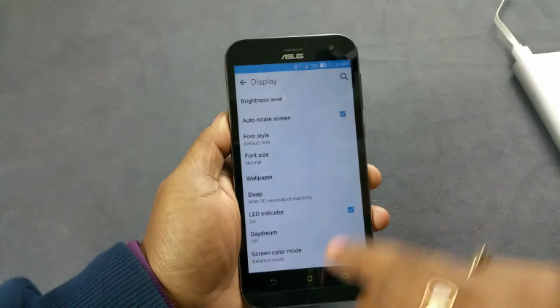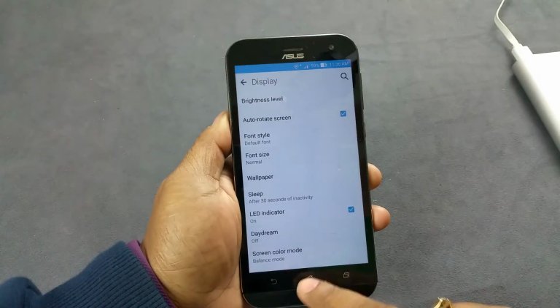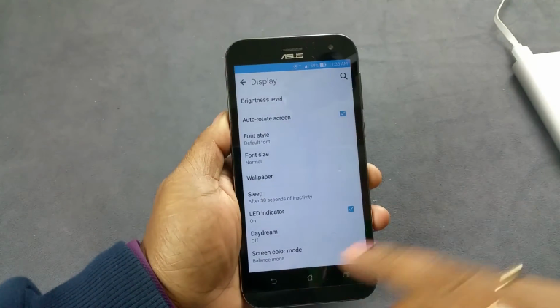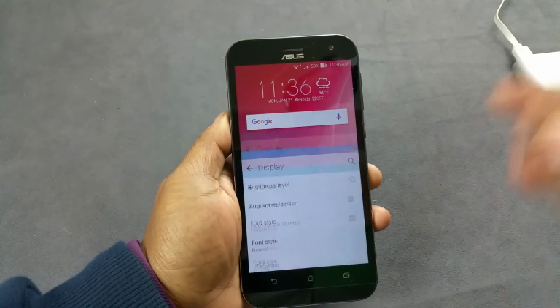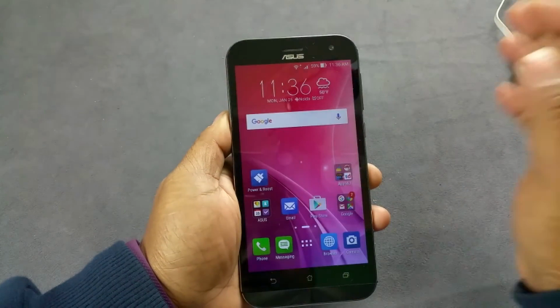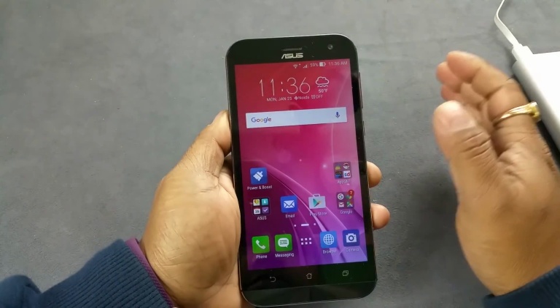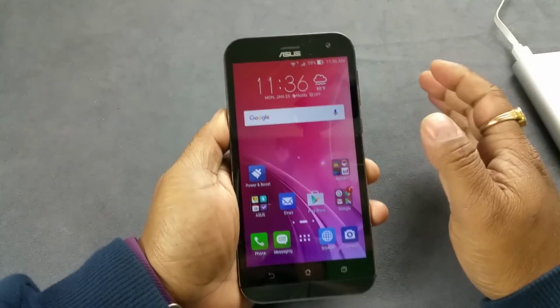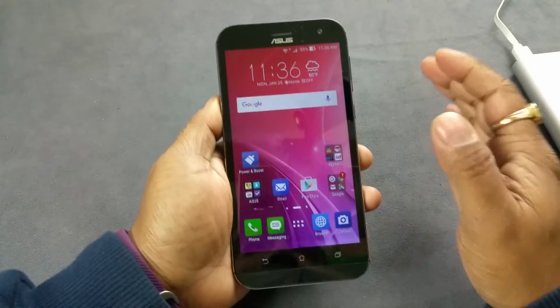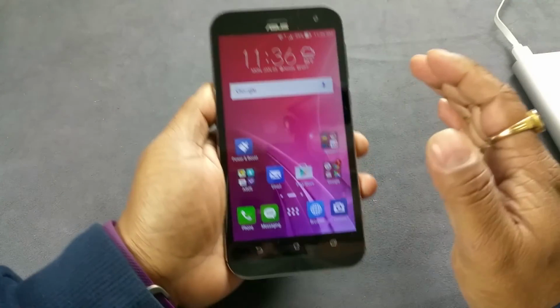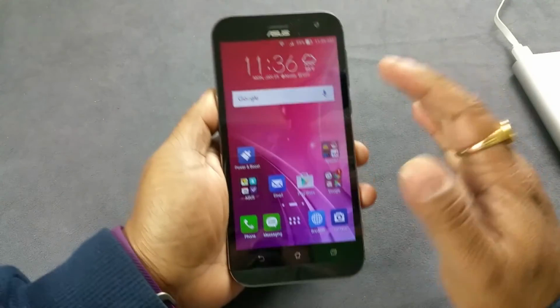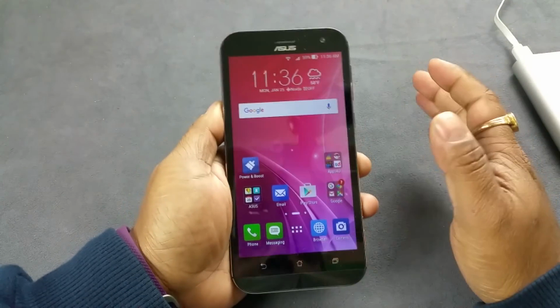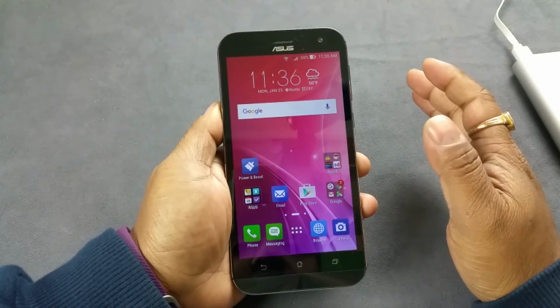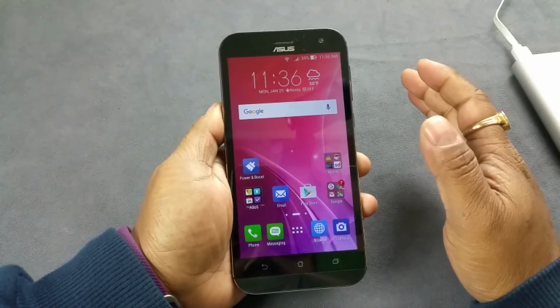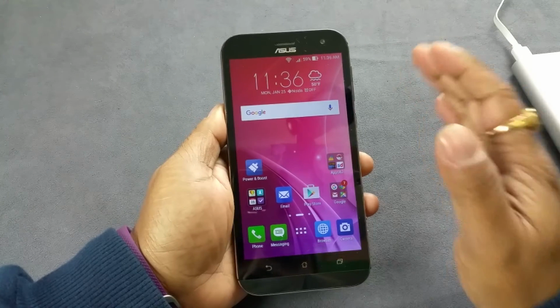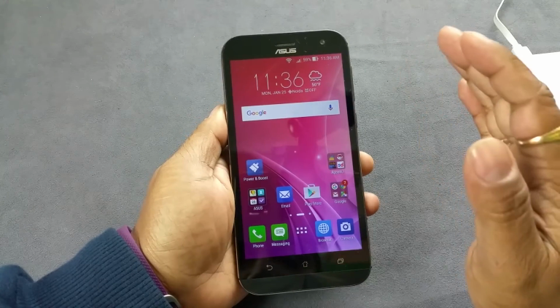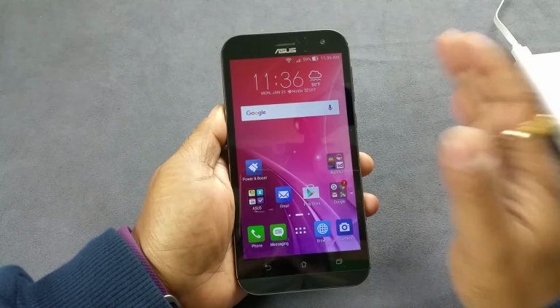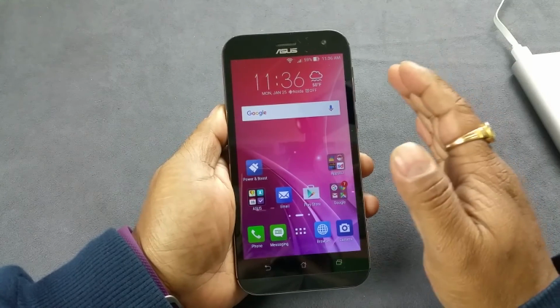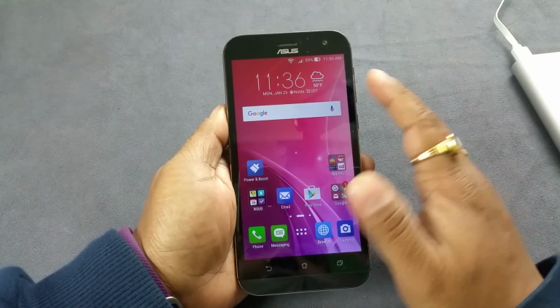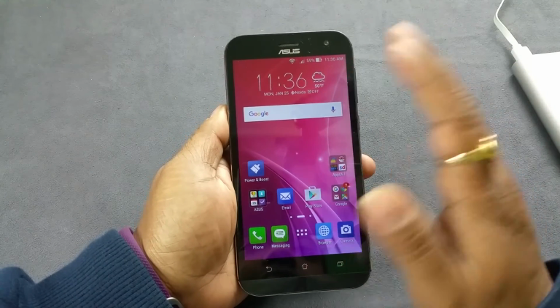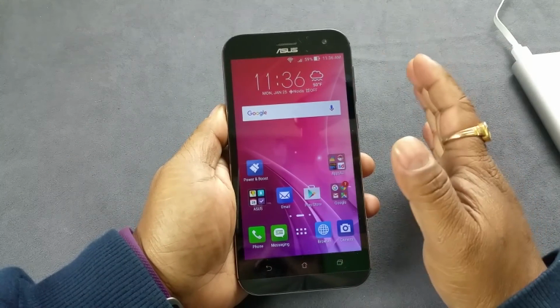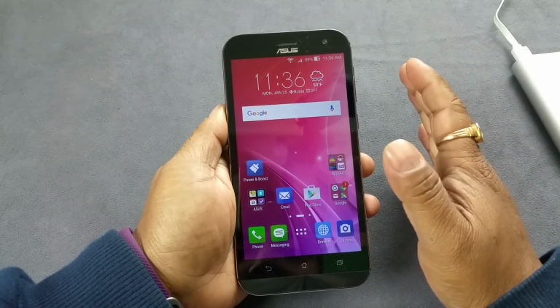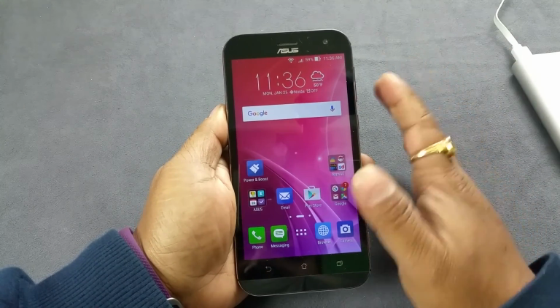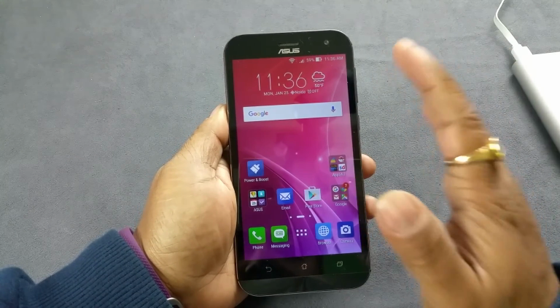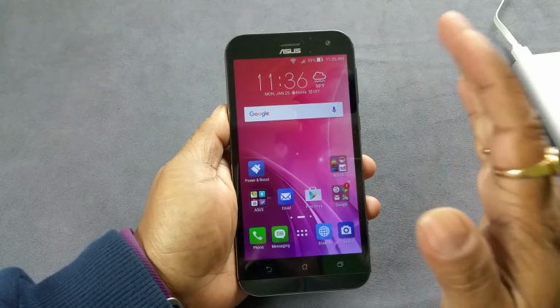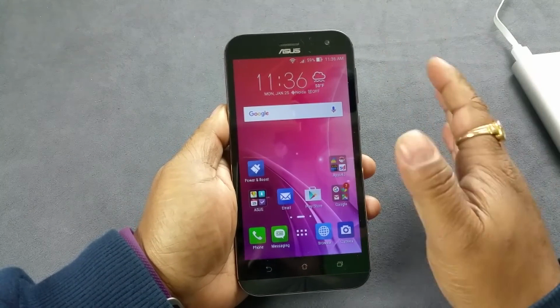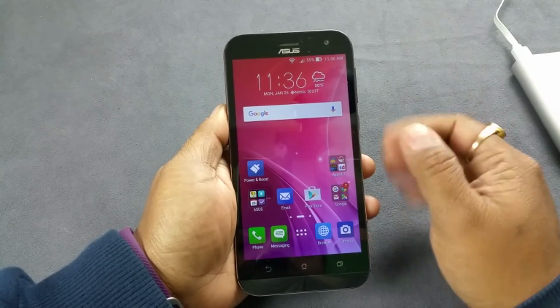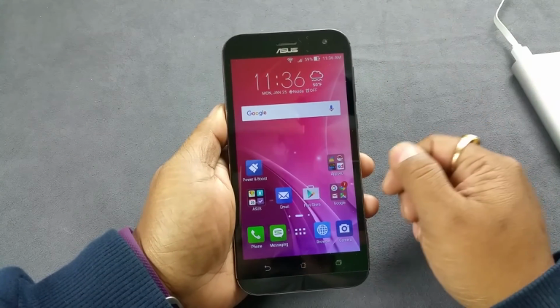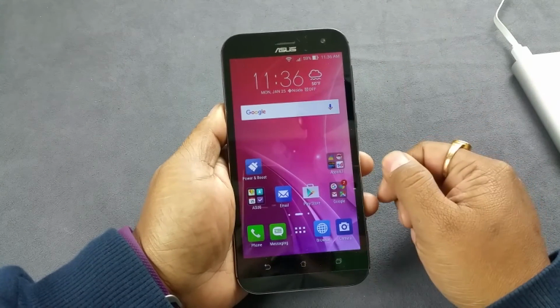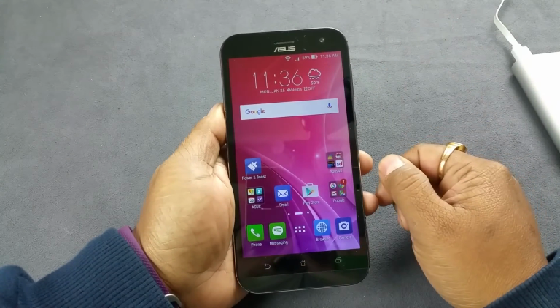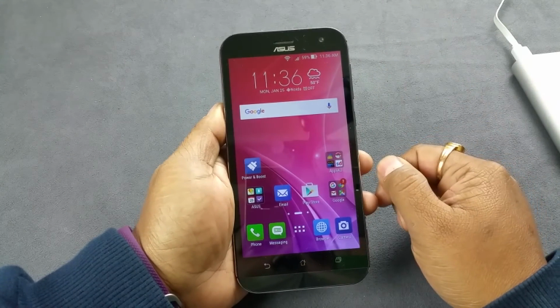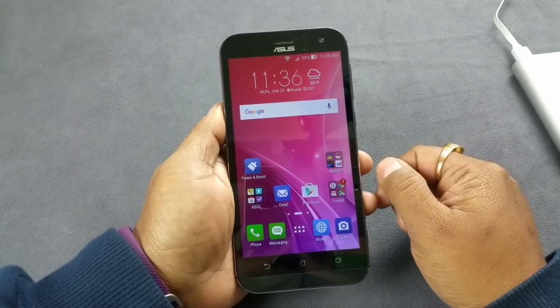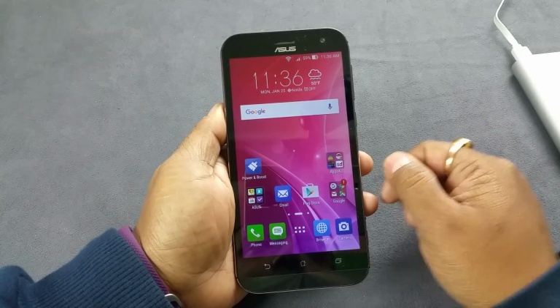So the Zenfone Zoom has all three things: notification LED light, proximity sensor, and an adaptive display. Thank you.